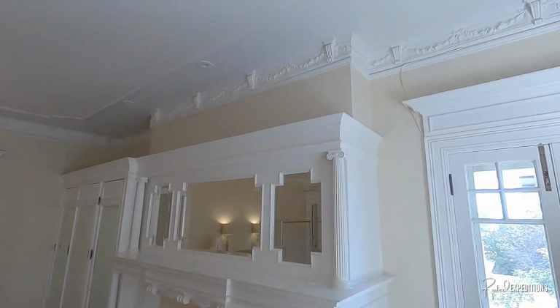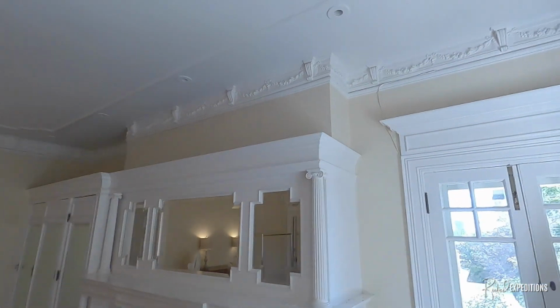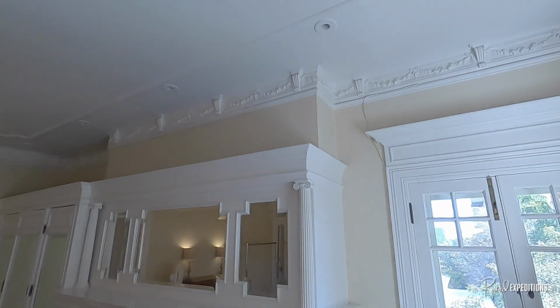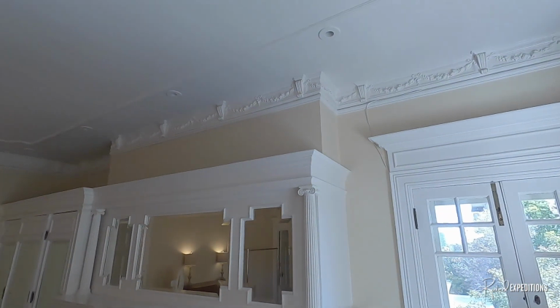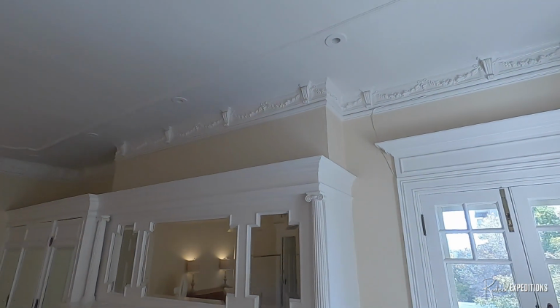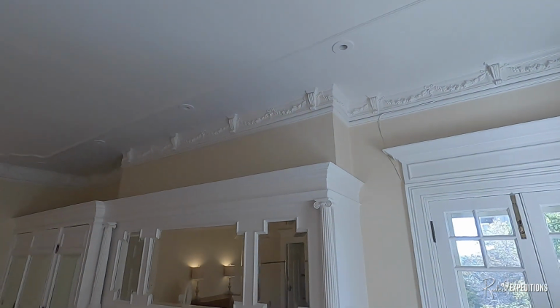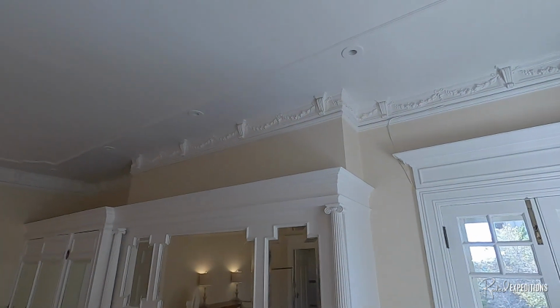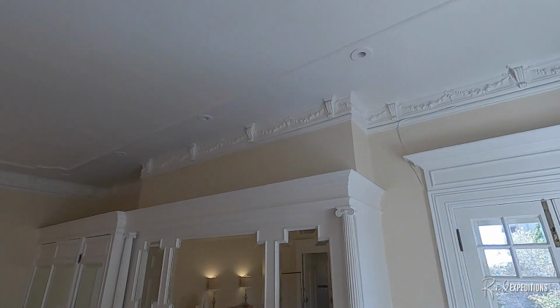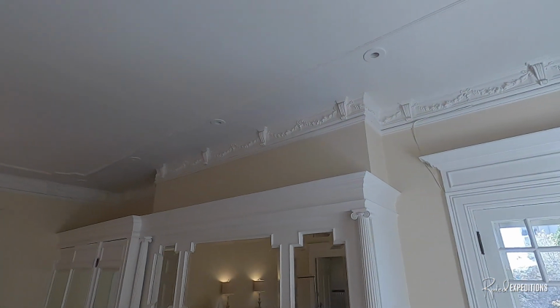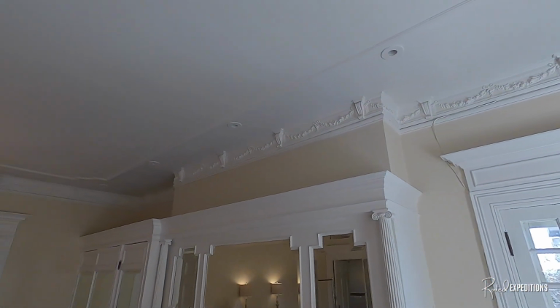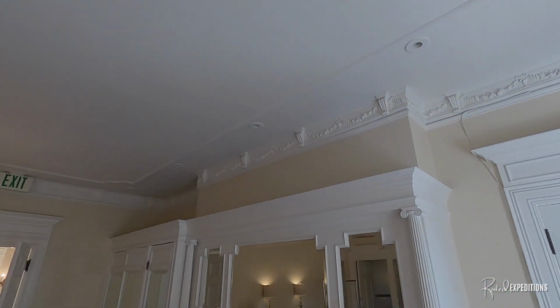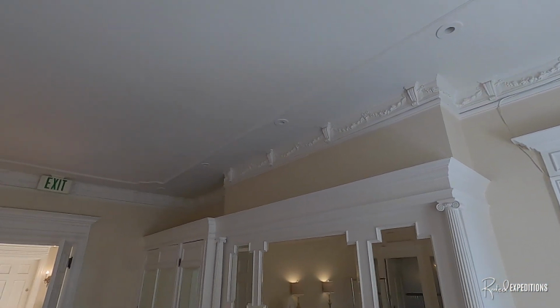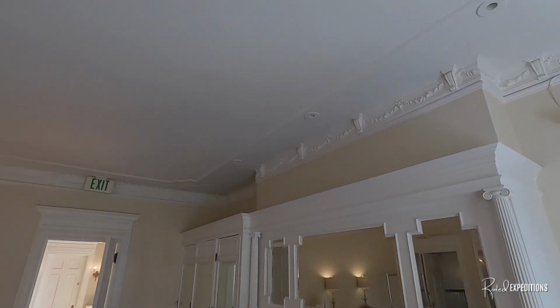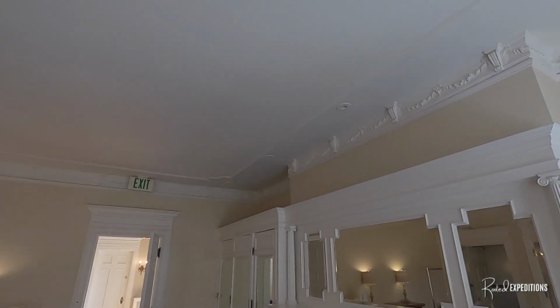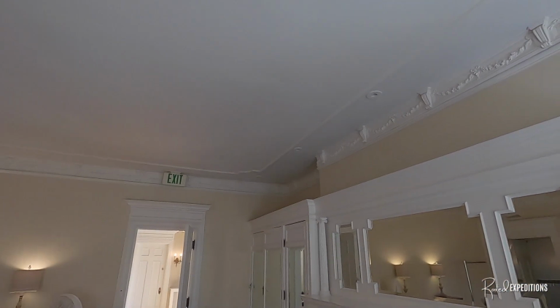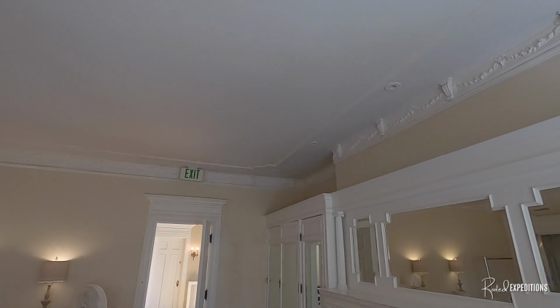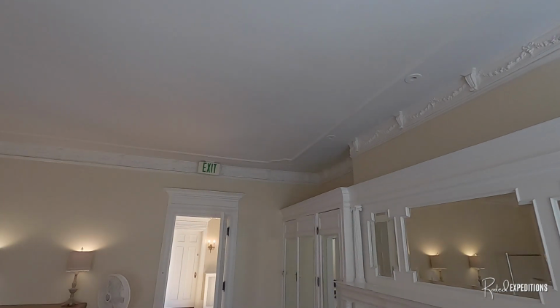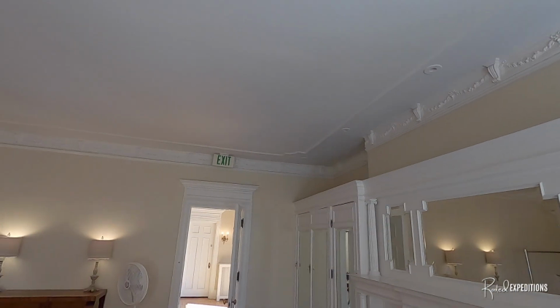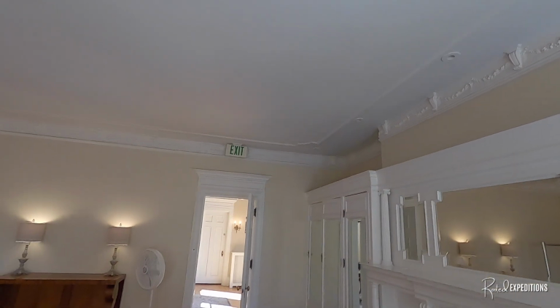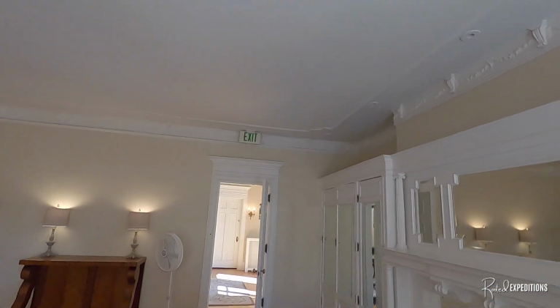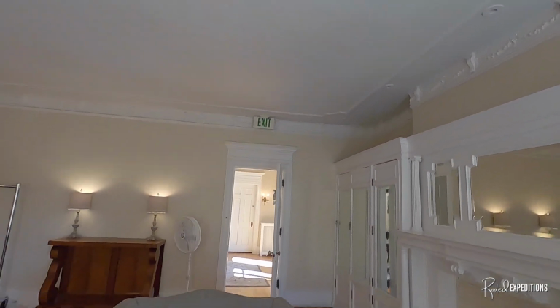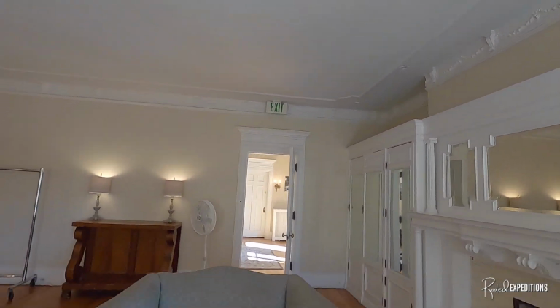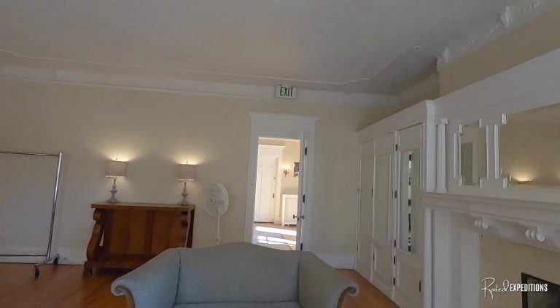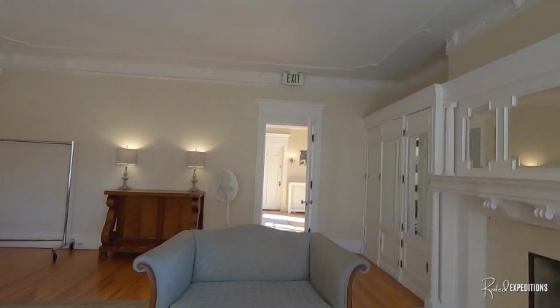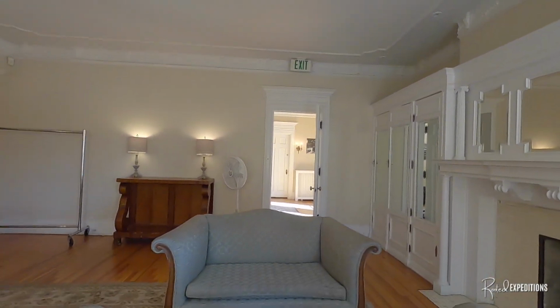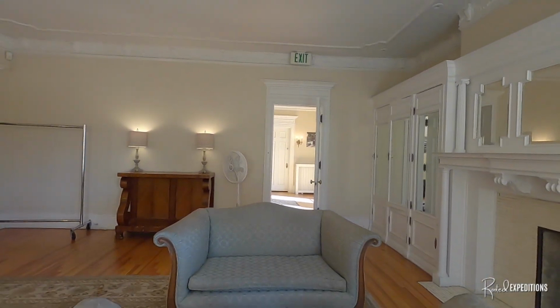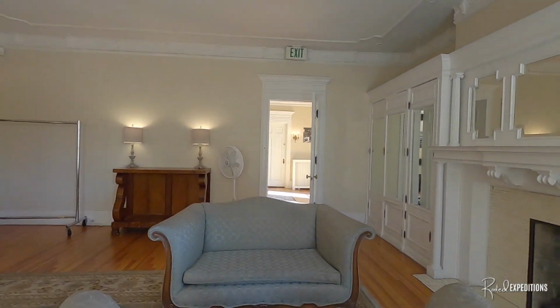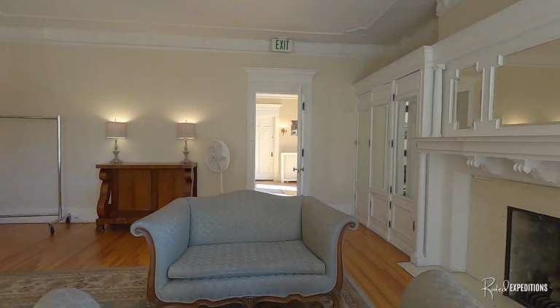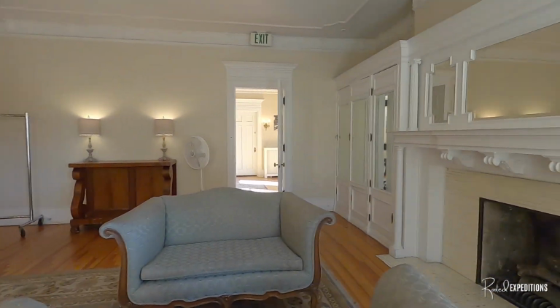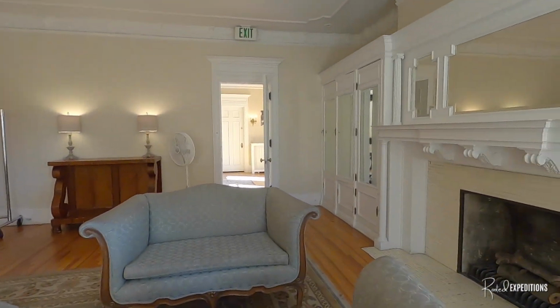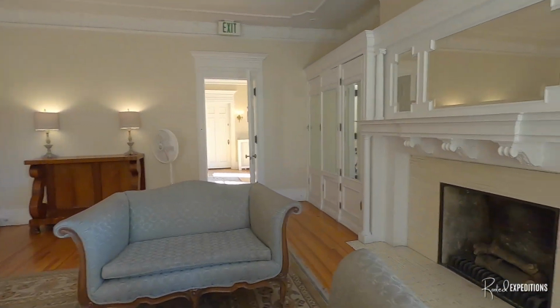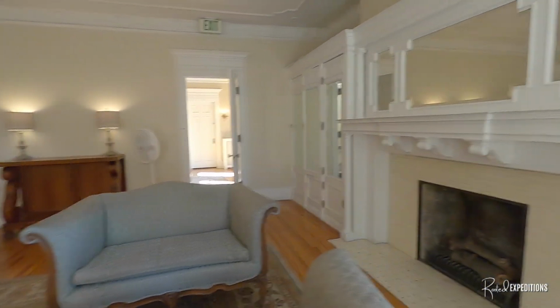This used to be the master bedroom in the winter, so she'd sleep in here because she'd get the sun and sunlight and the fireplace.